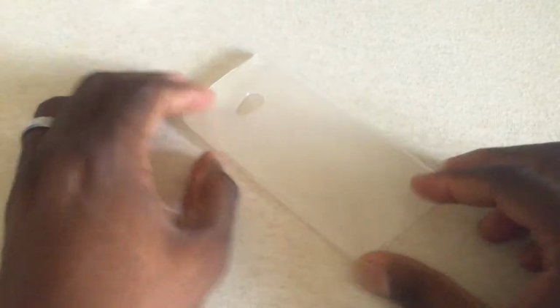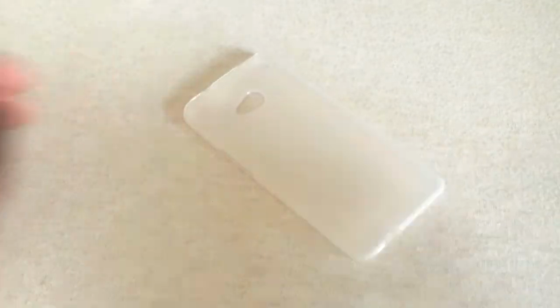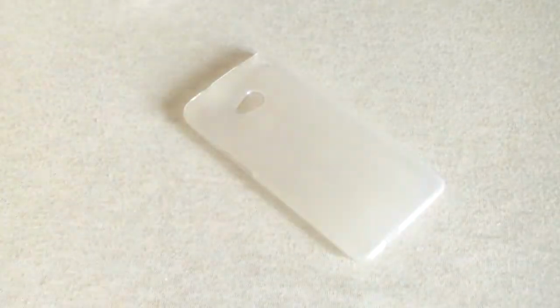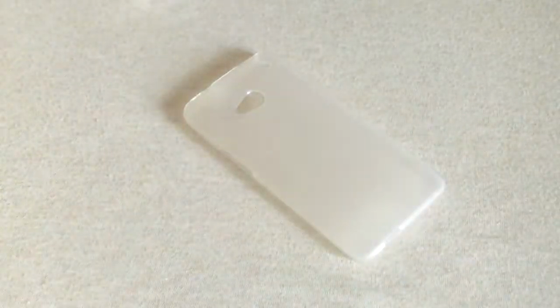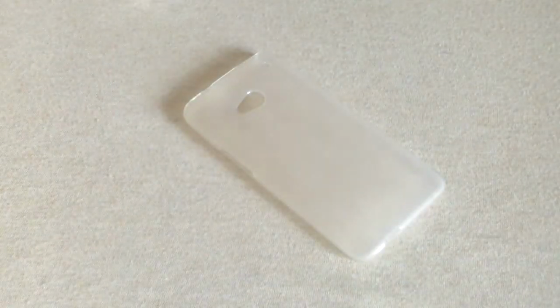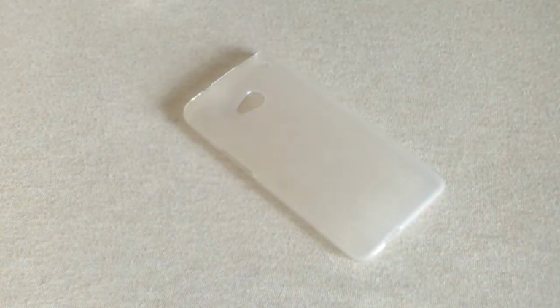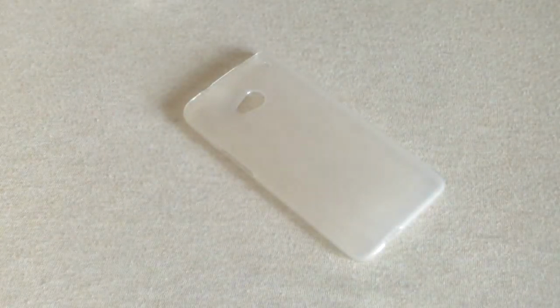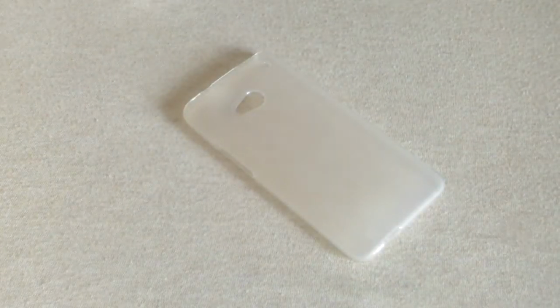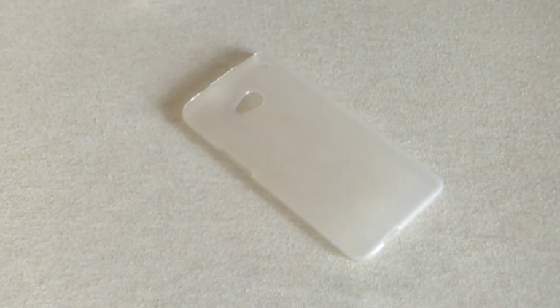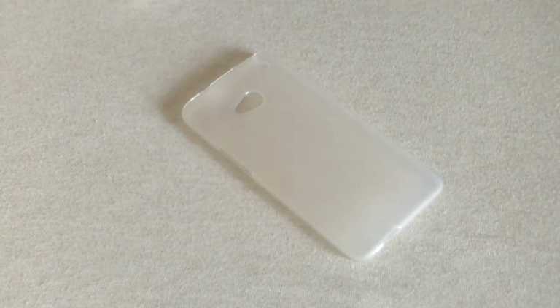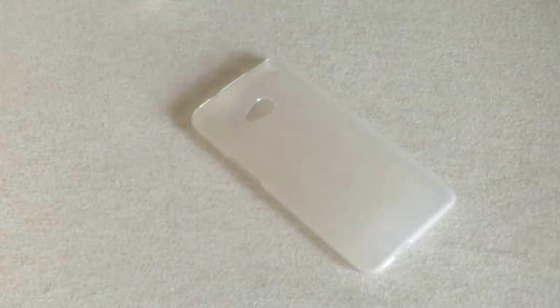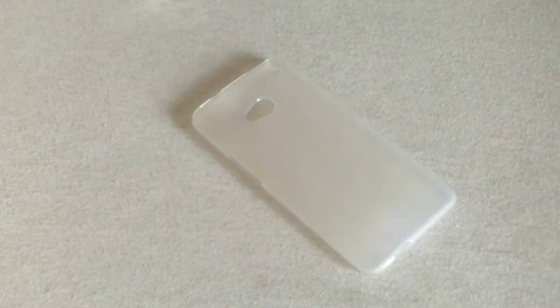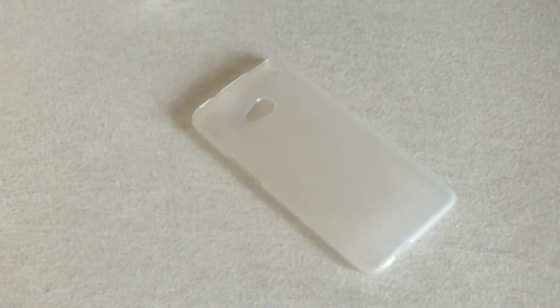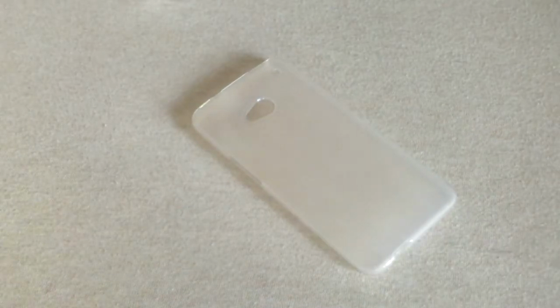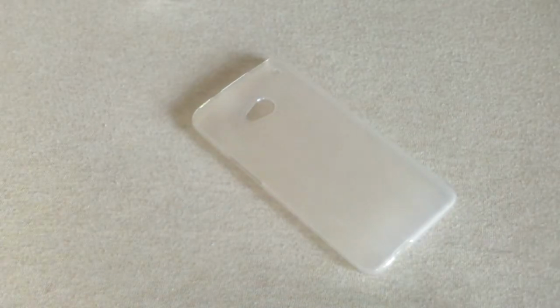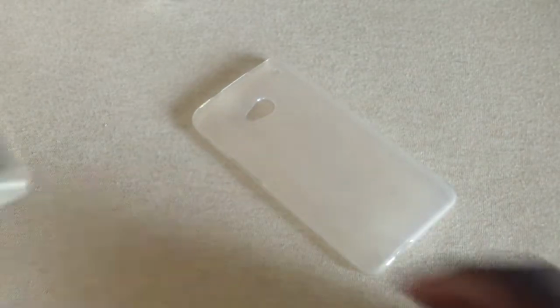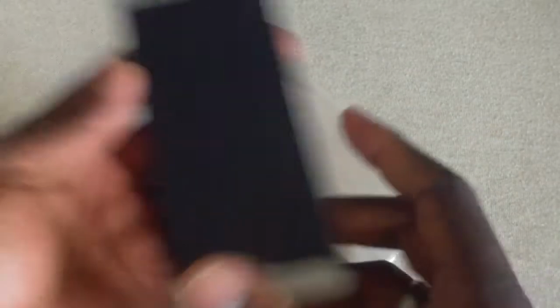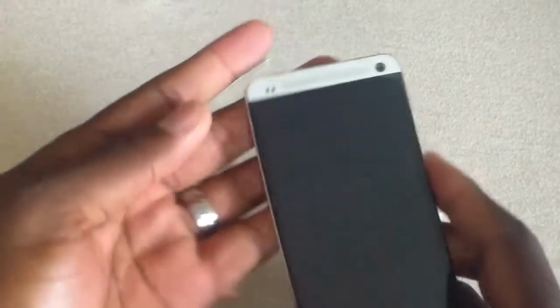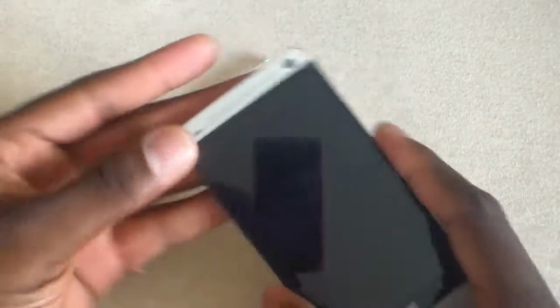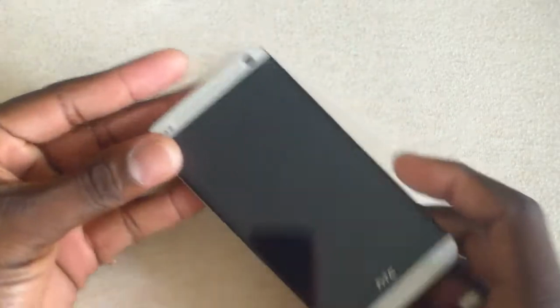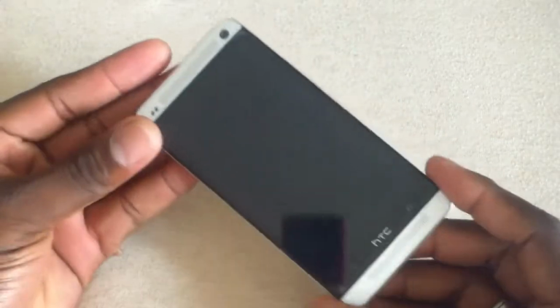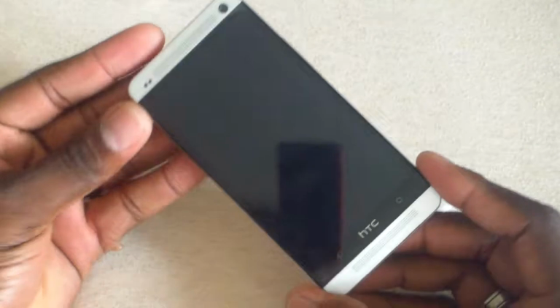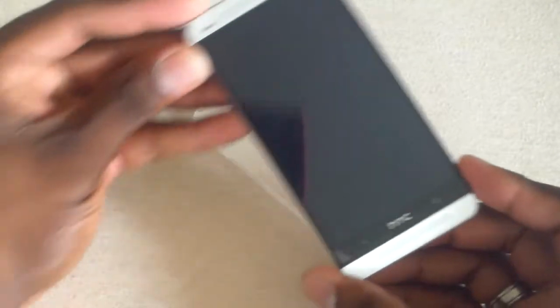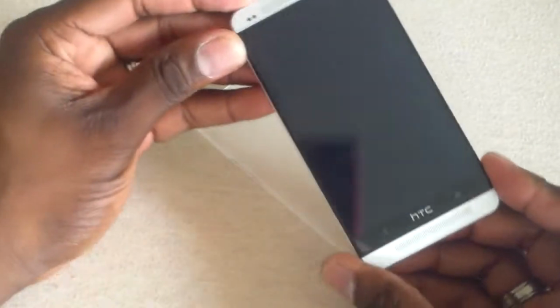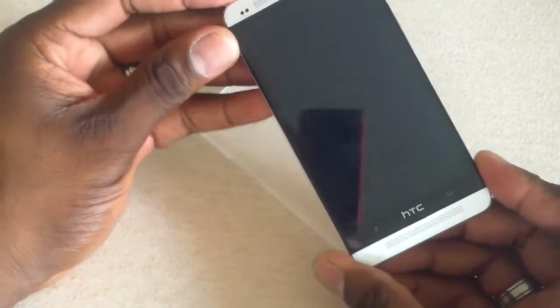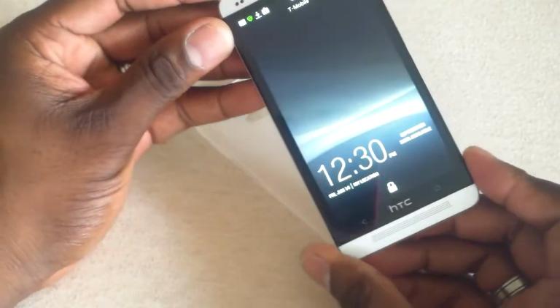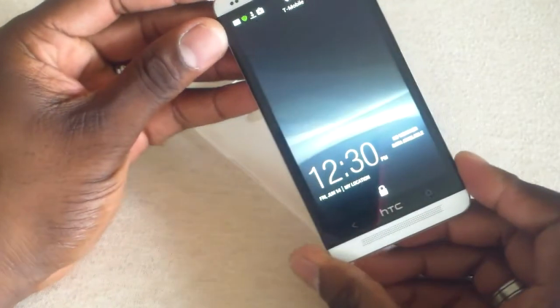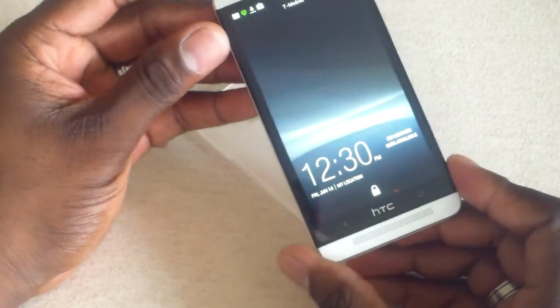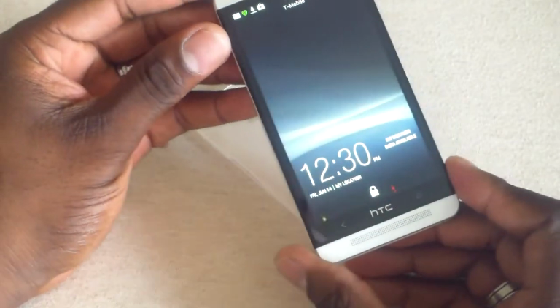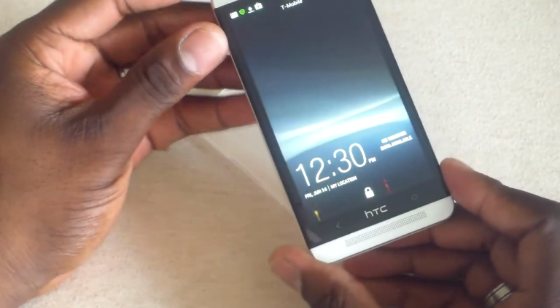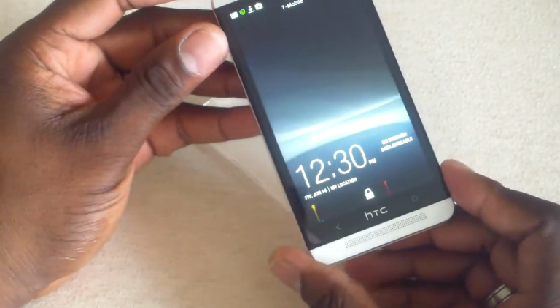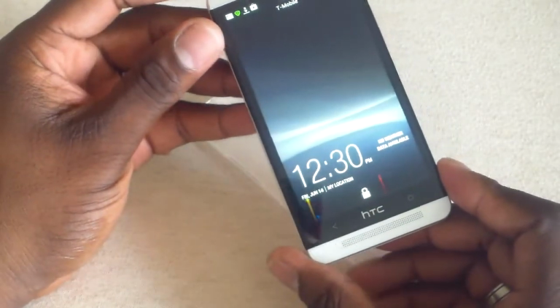Let me get my HTC One and I'll be right back. Okay, here's my One. There it is.